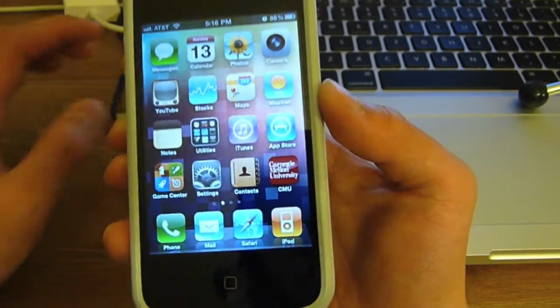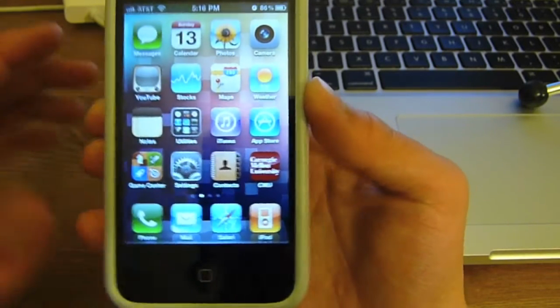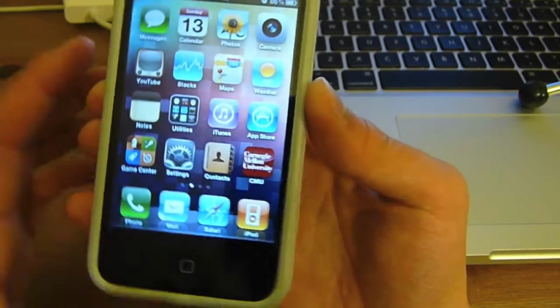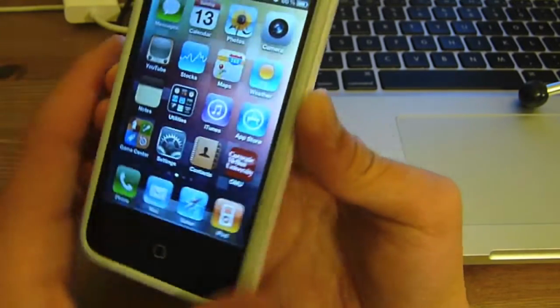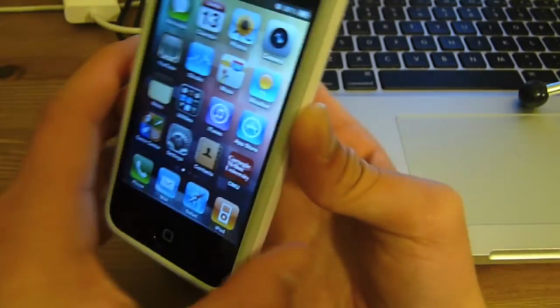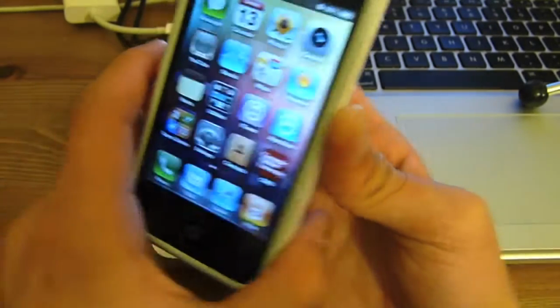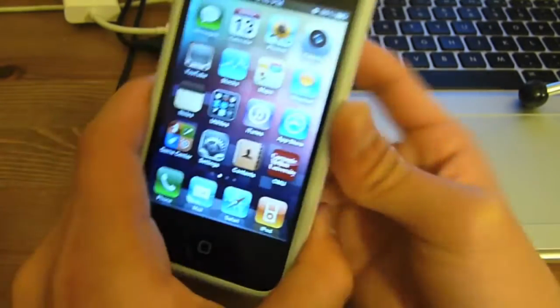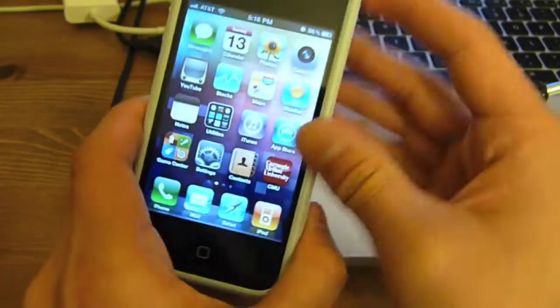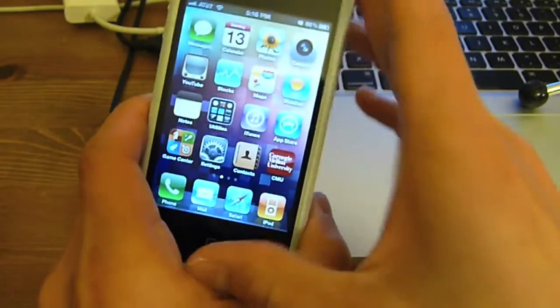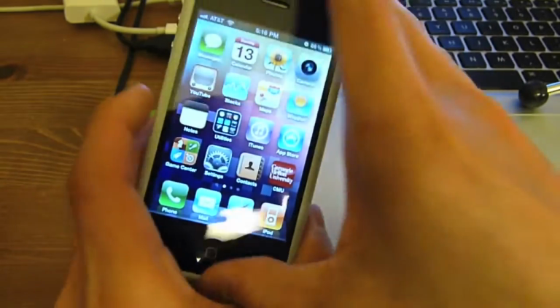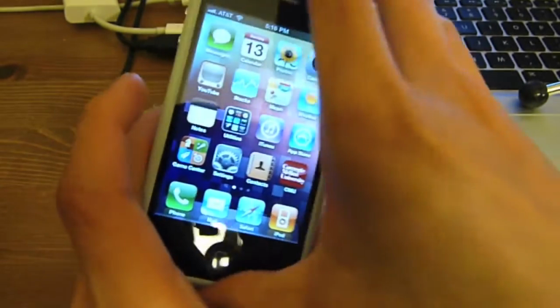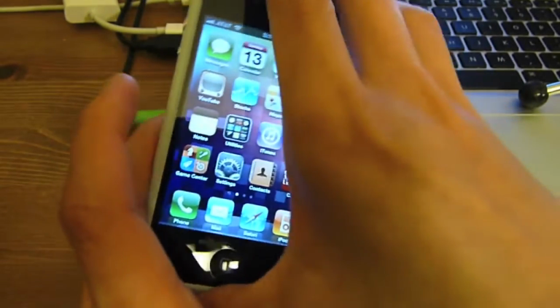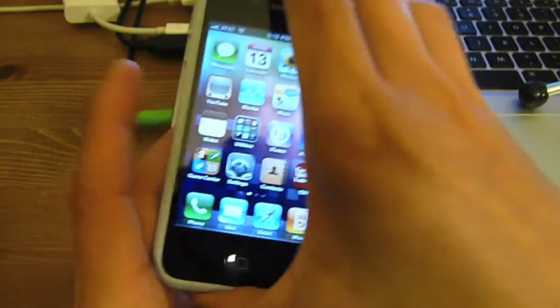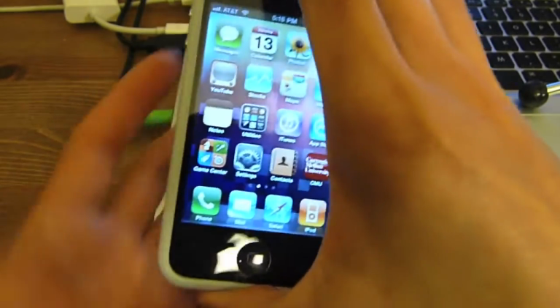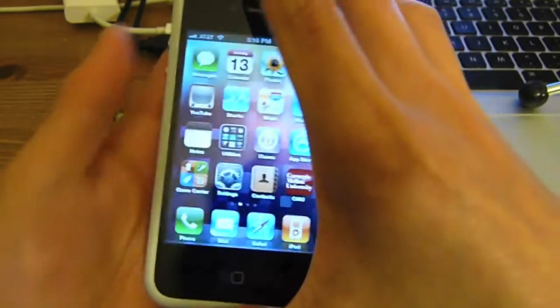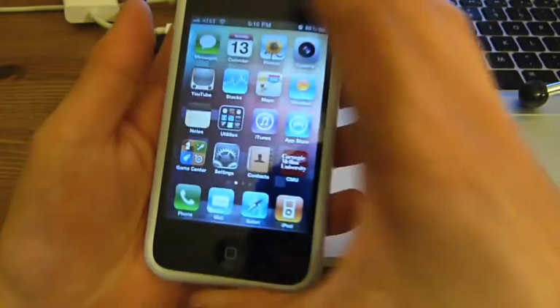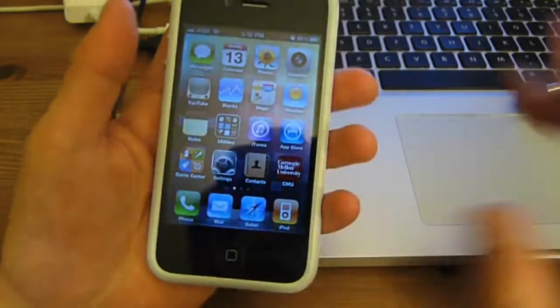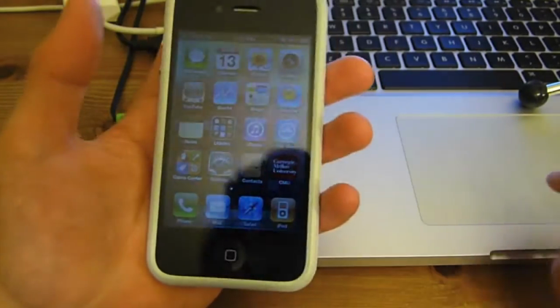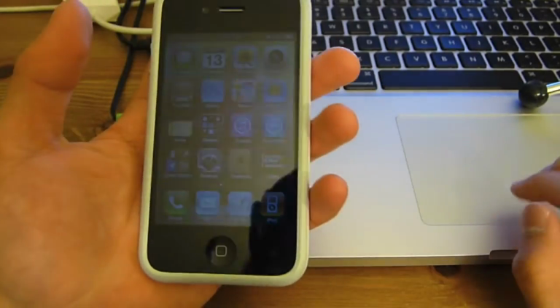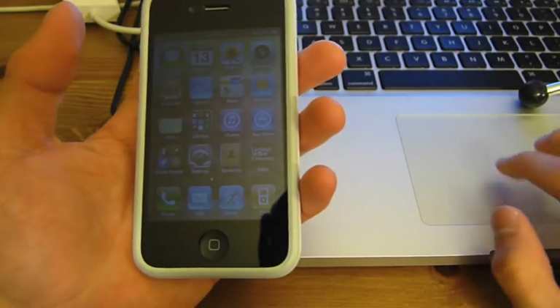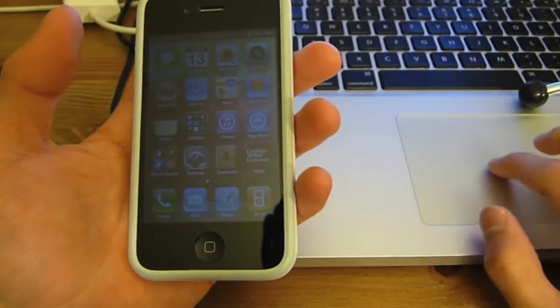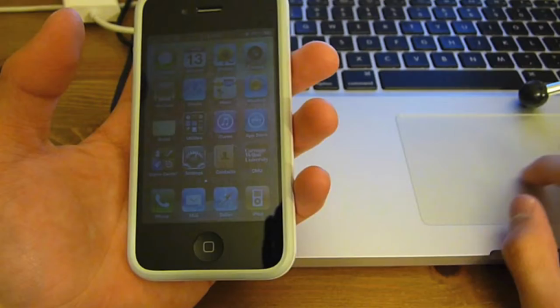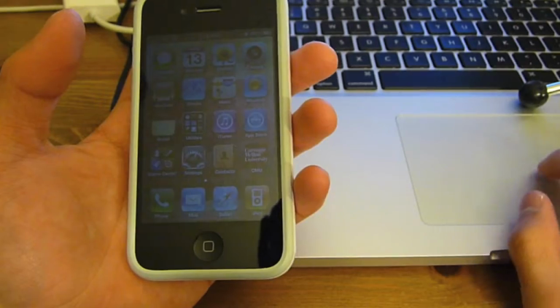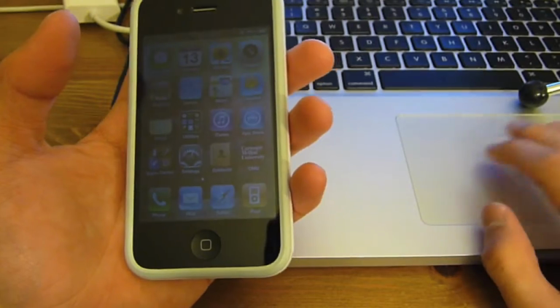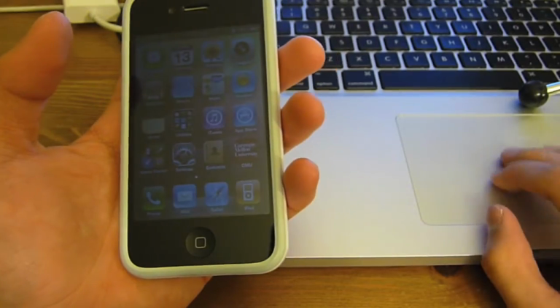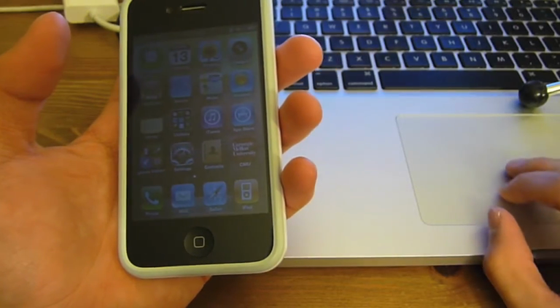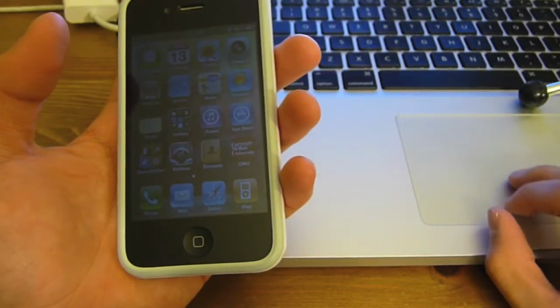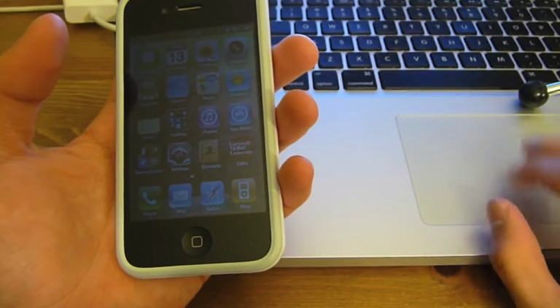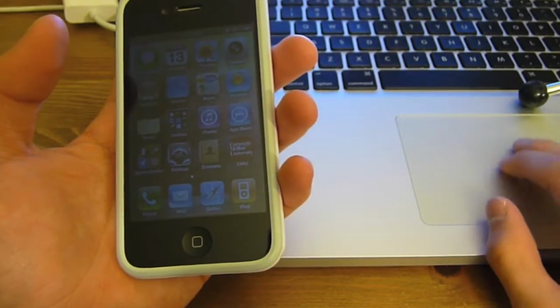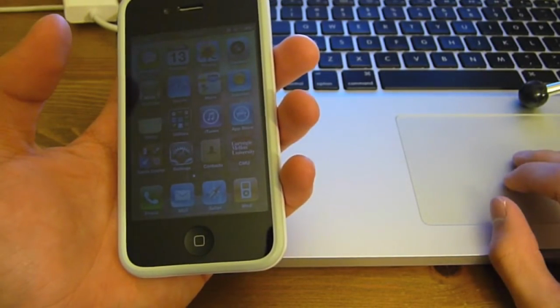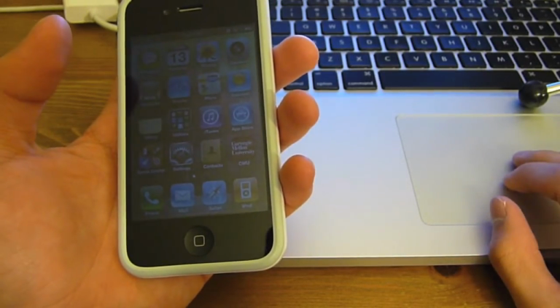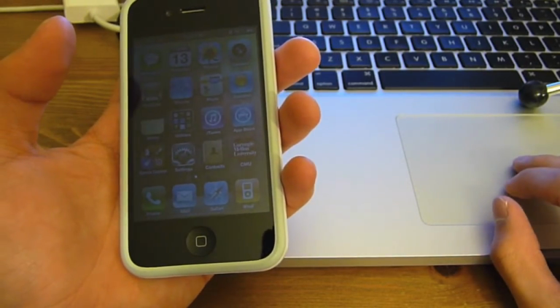I can't really show you that because I don't have an Apple TV, I'm afraid, but I wish I did.